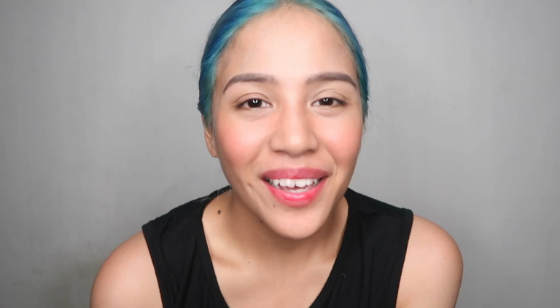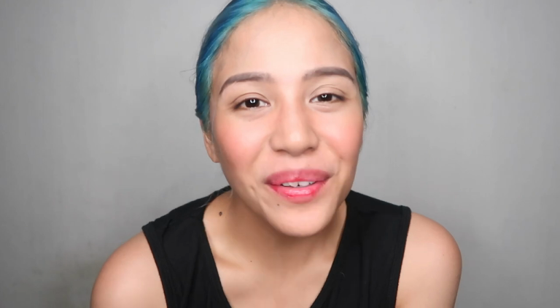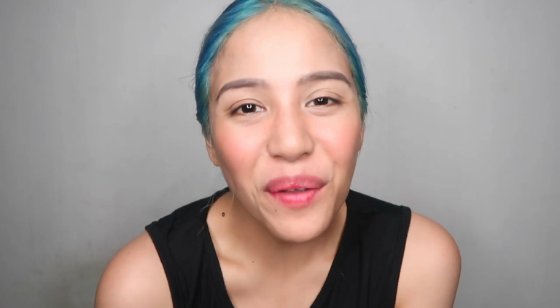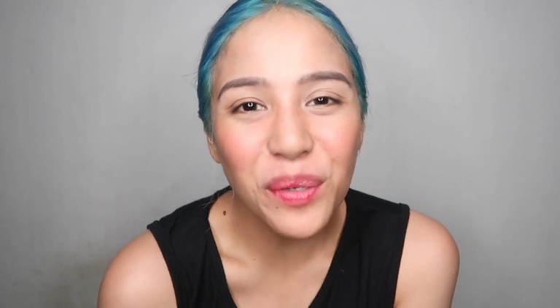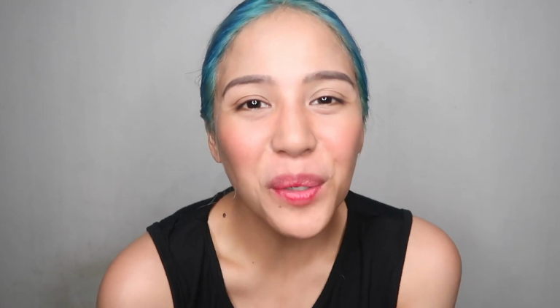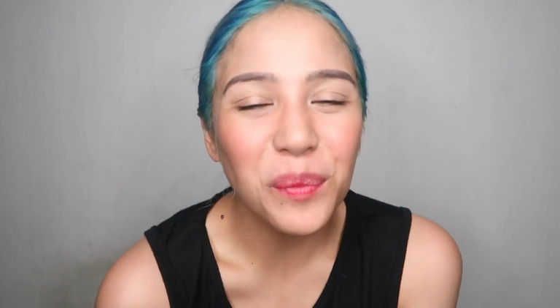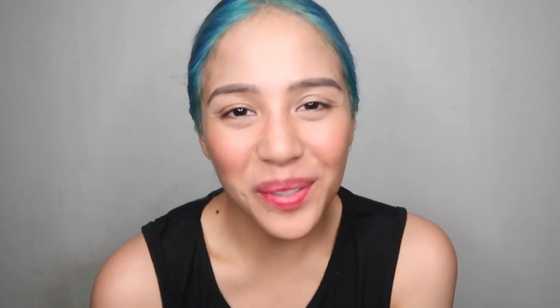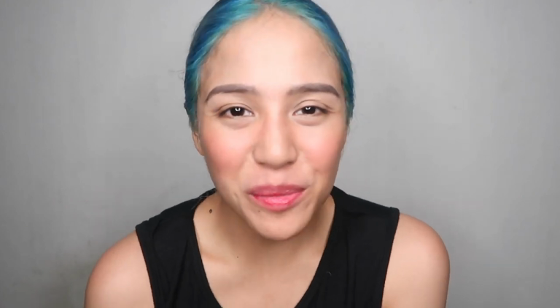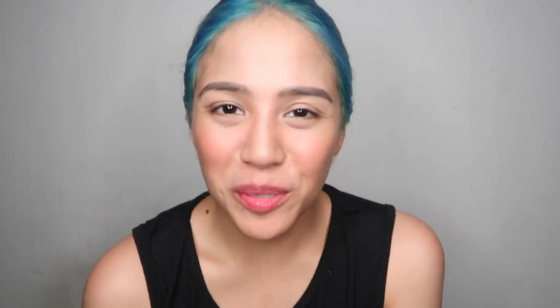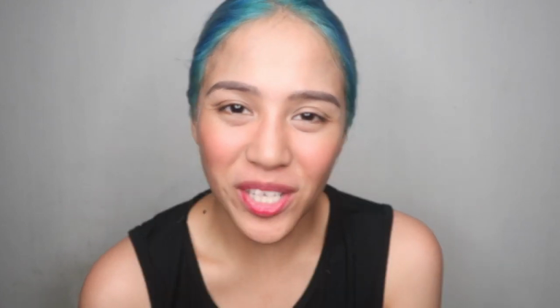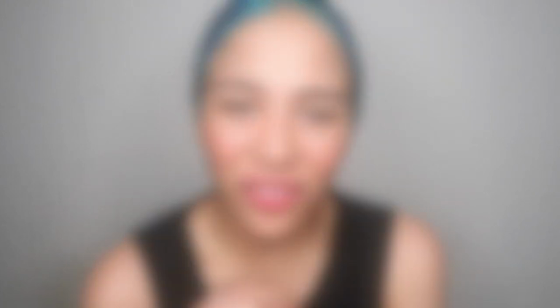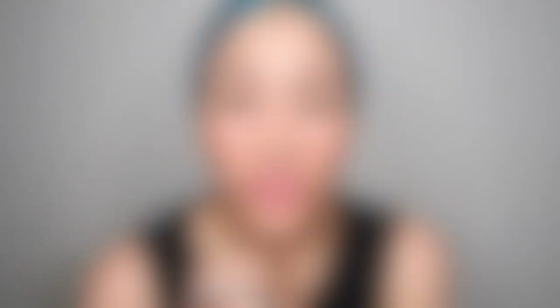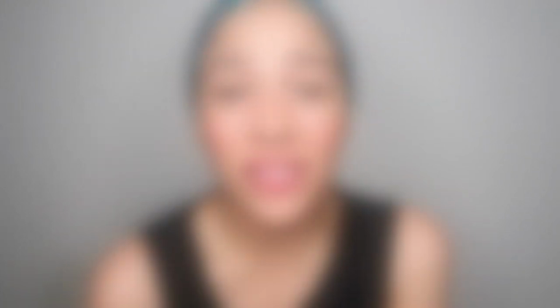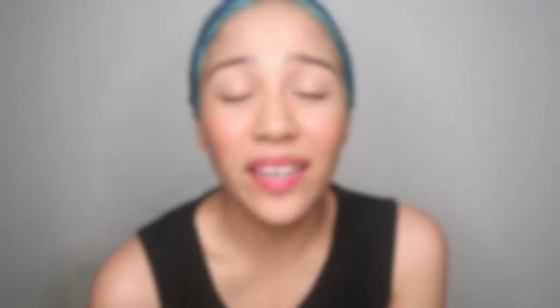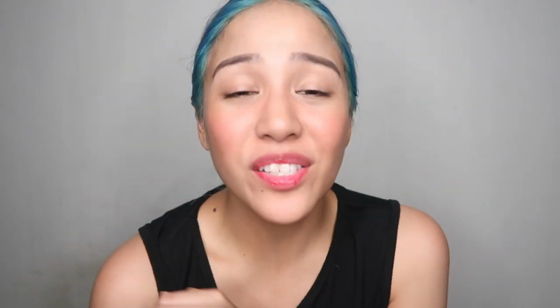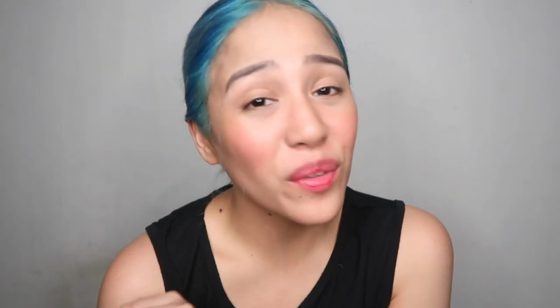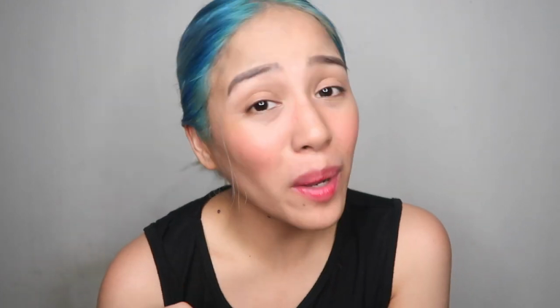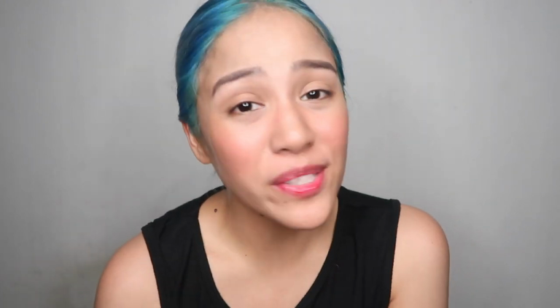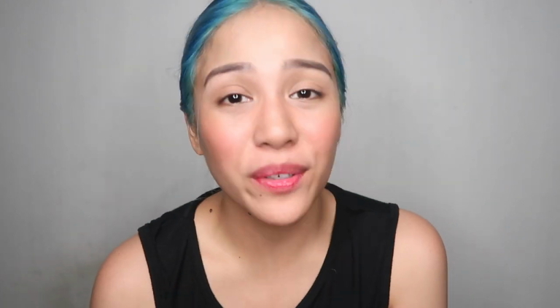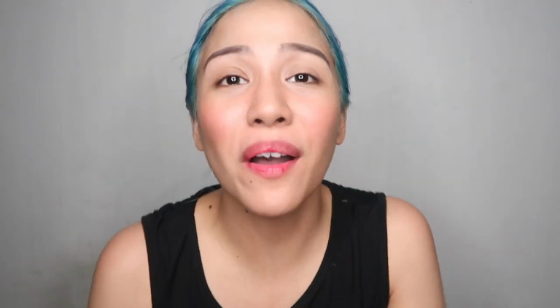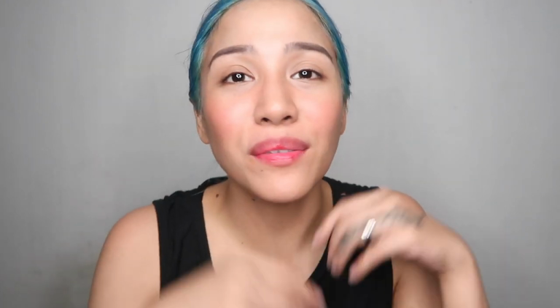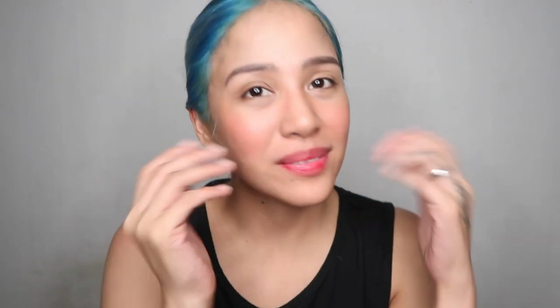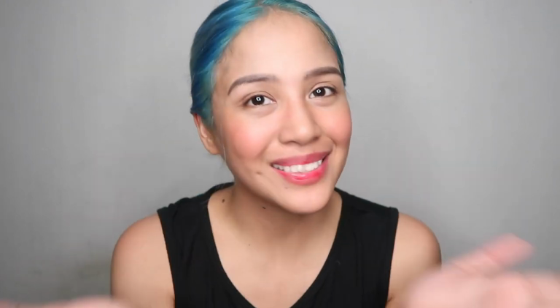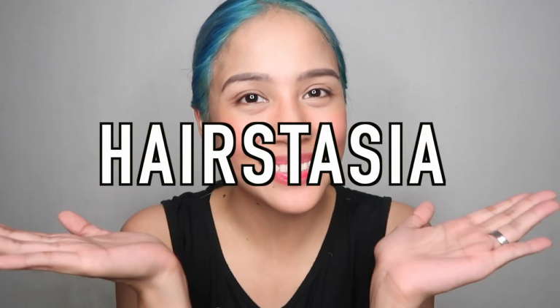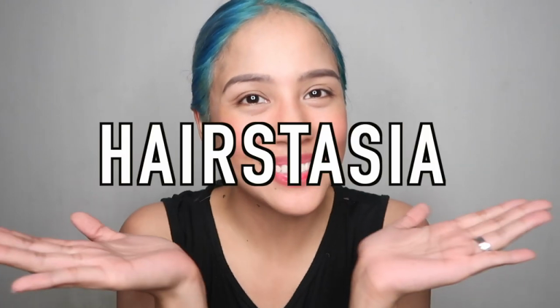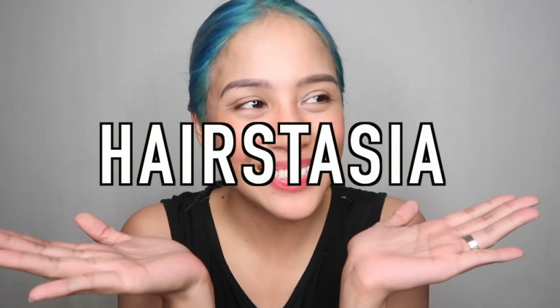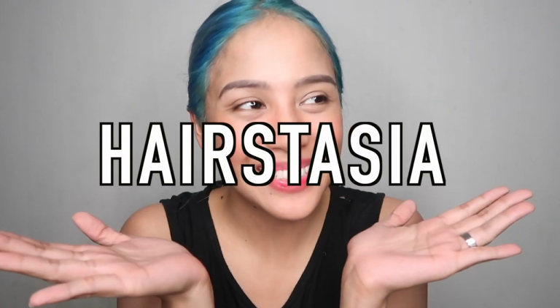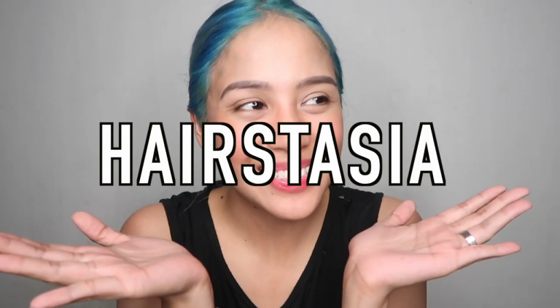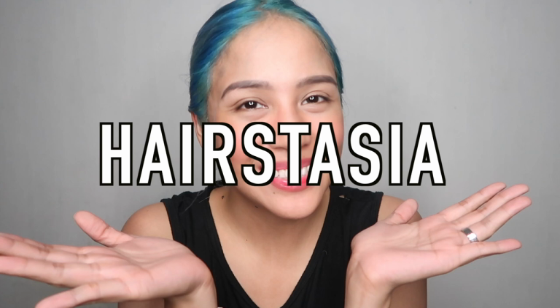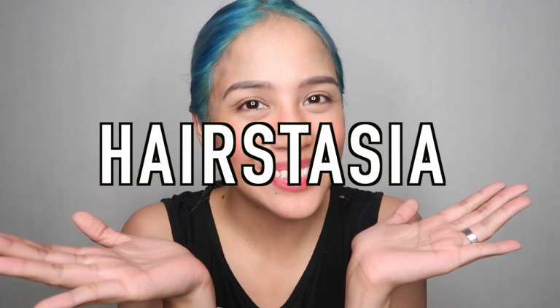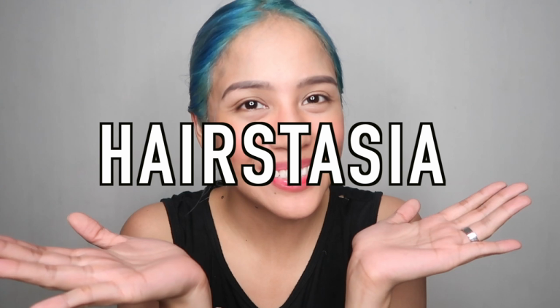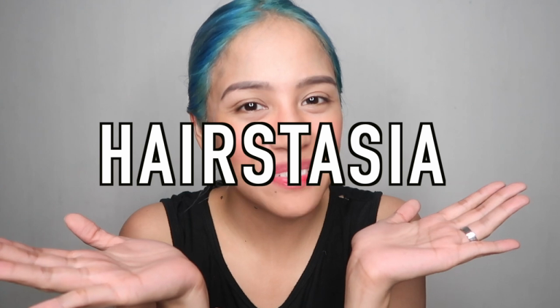Hello everyone! Welcome to my channel. Today is another episode of HAIRSTASIA!